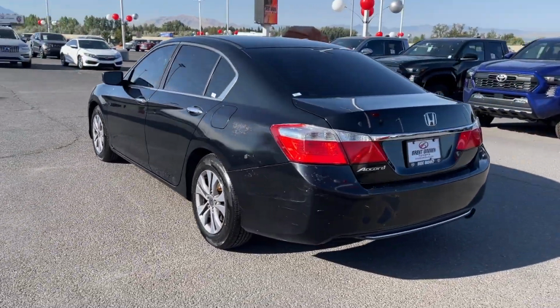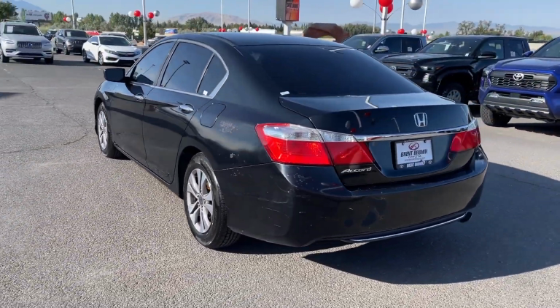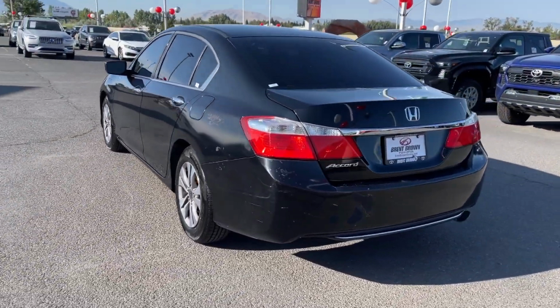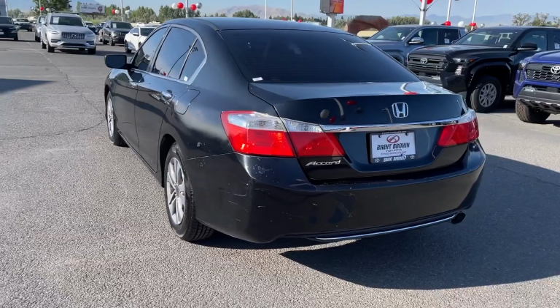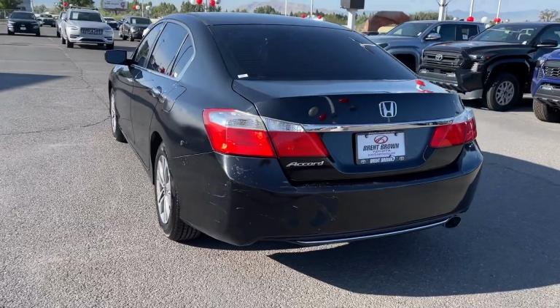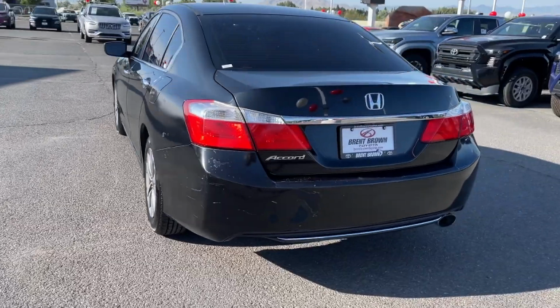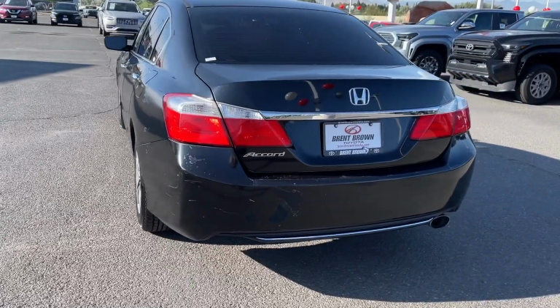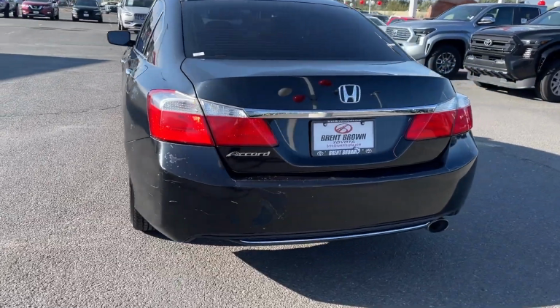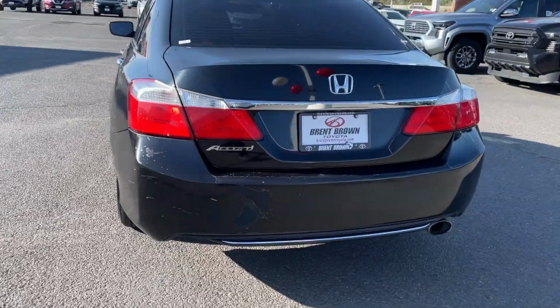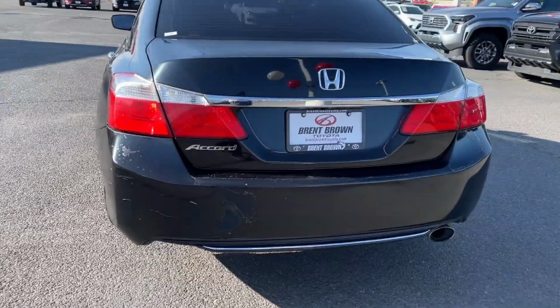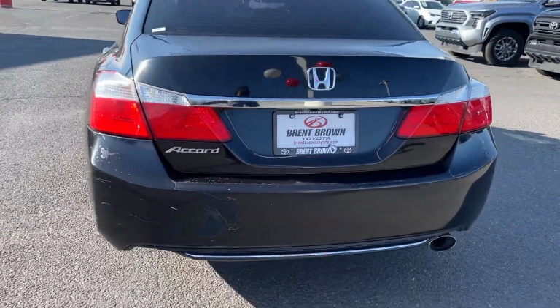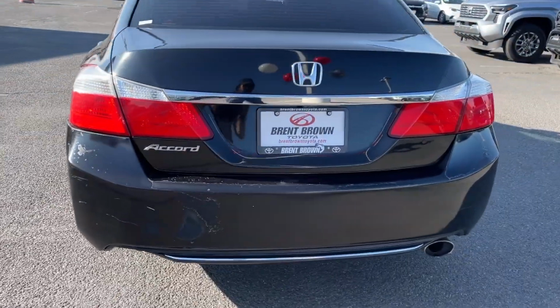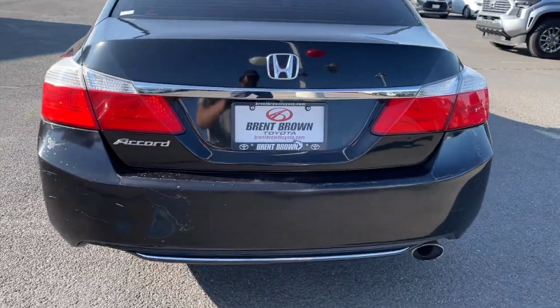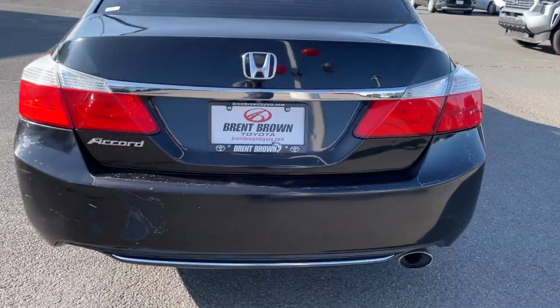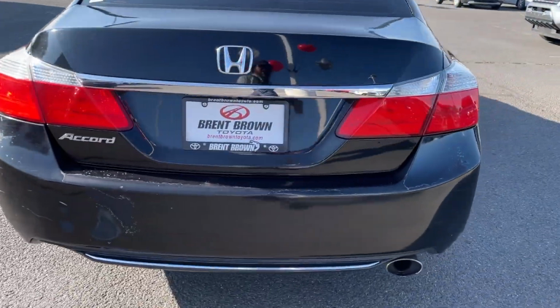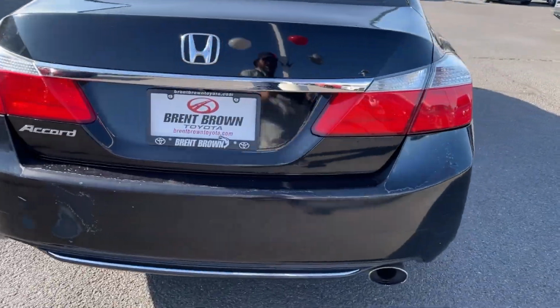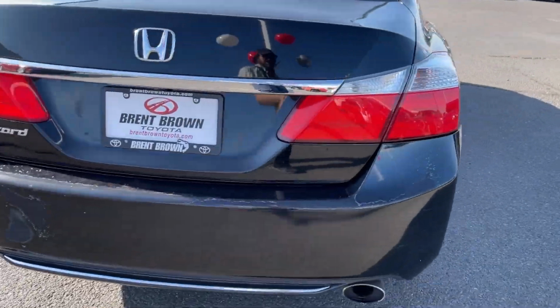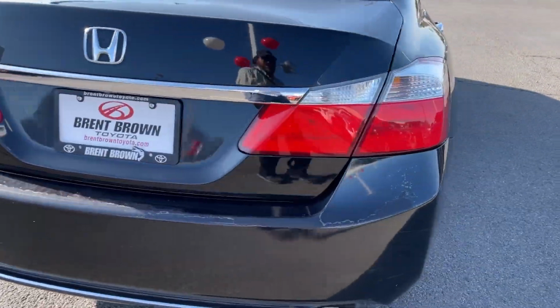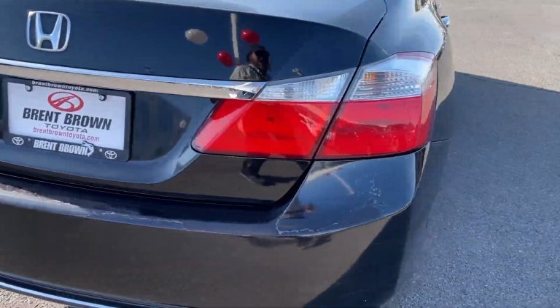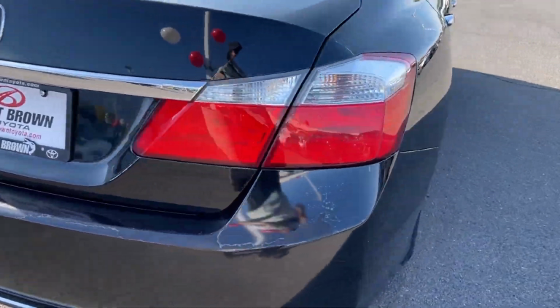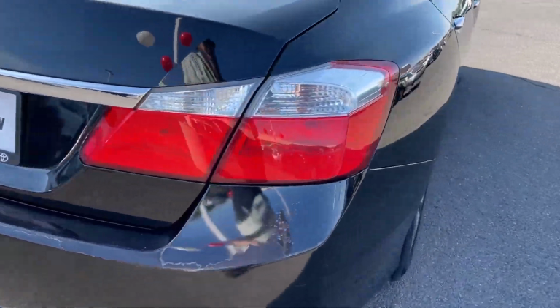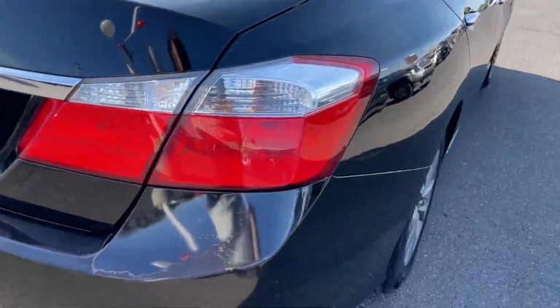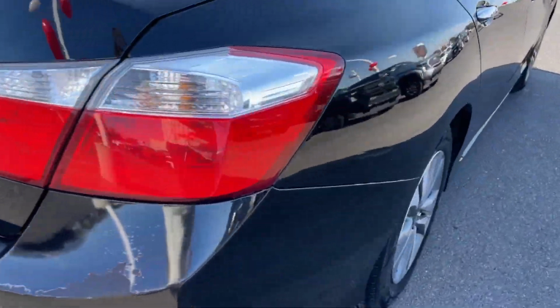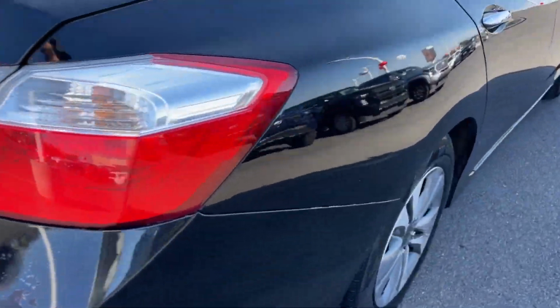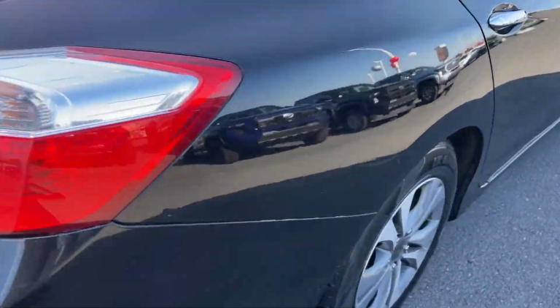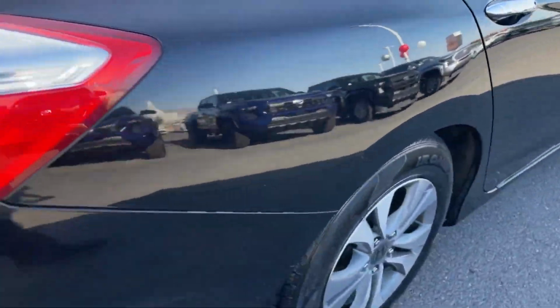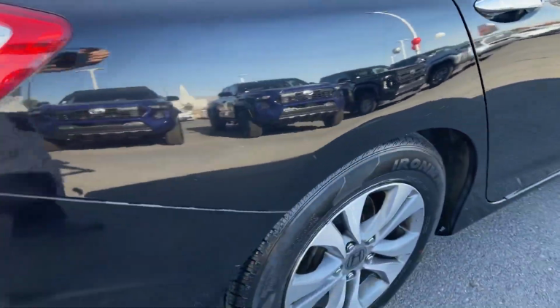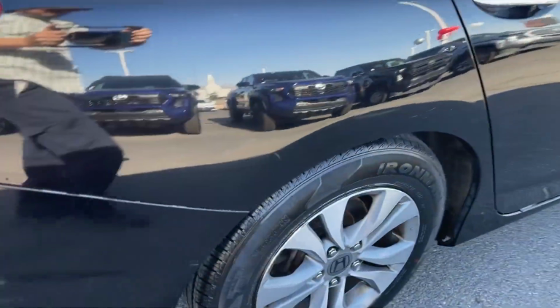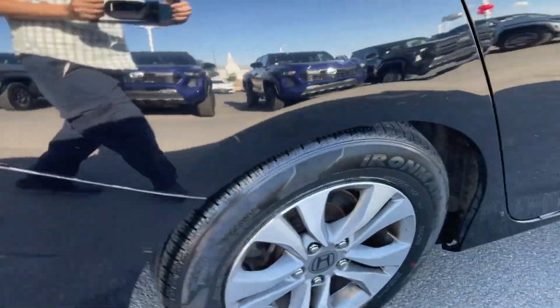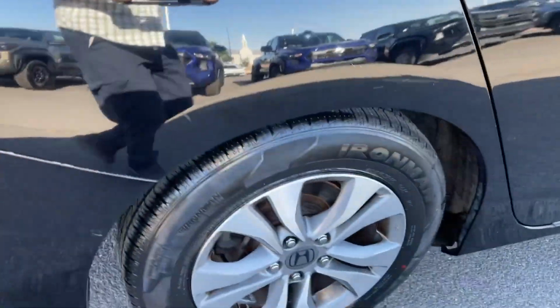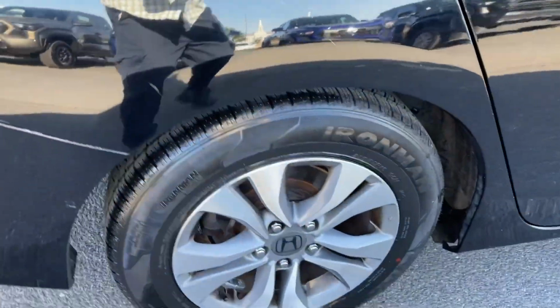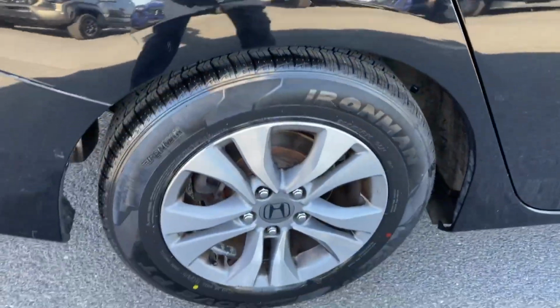Spaciousness, performance, and elegant style — it's no wonder the Accord has become an industry icon.